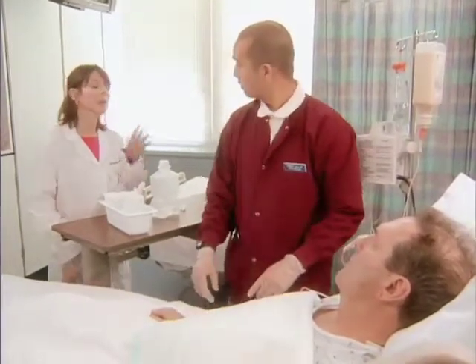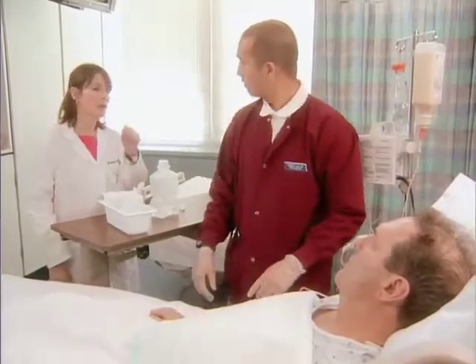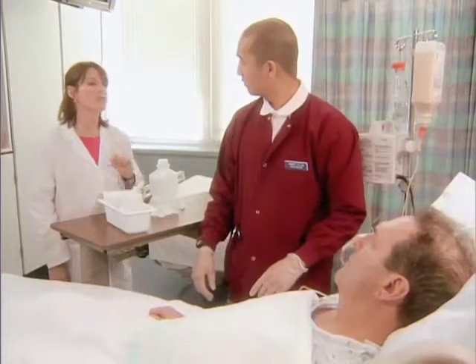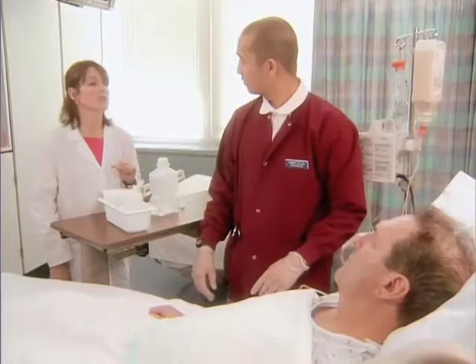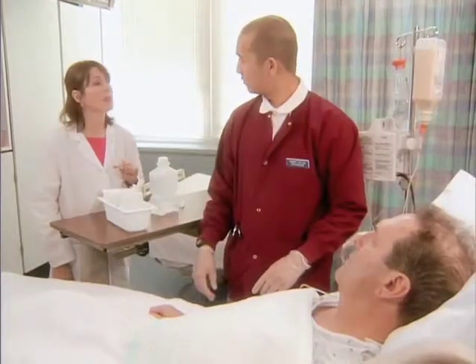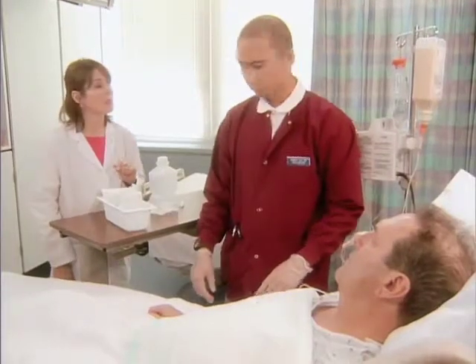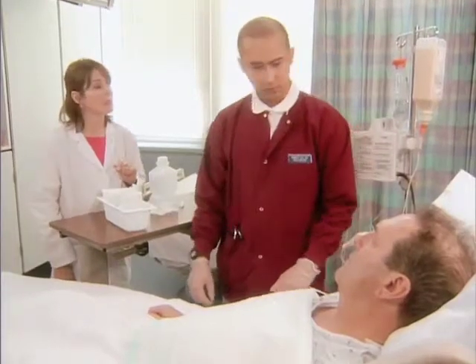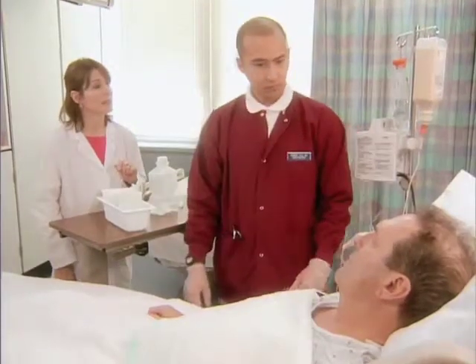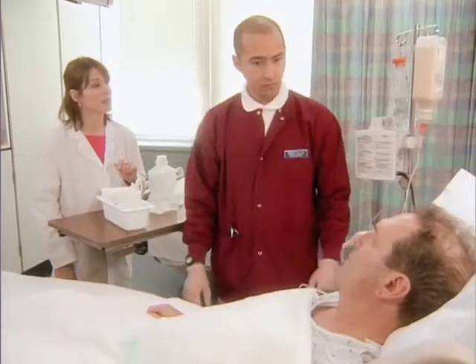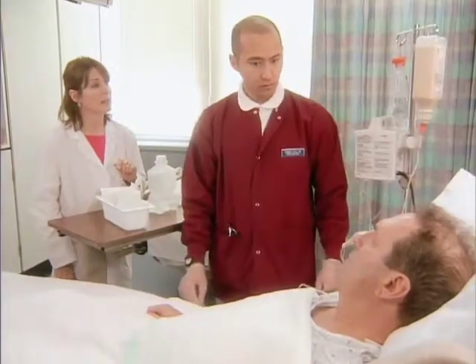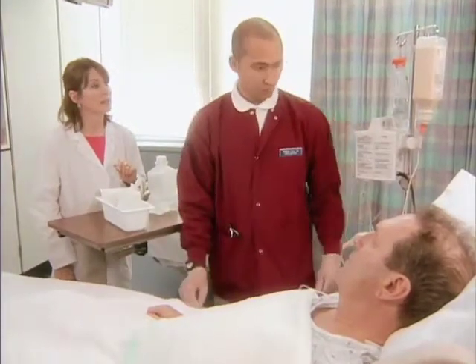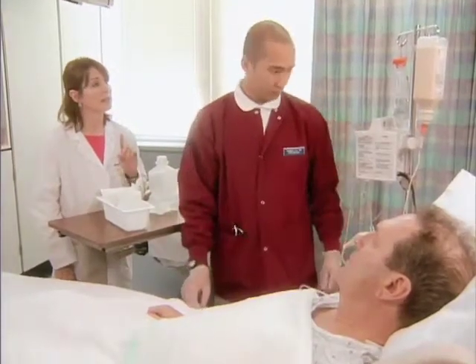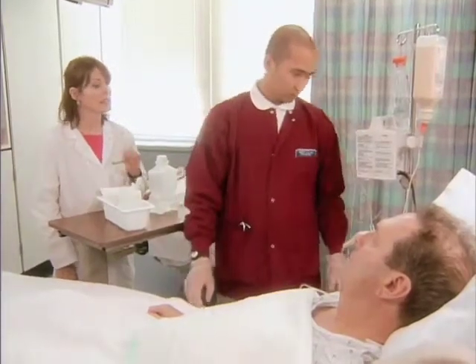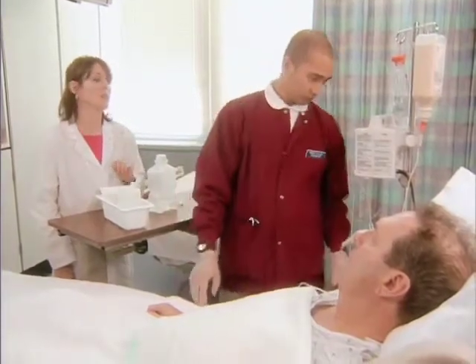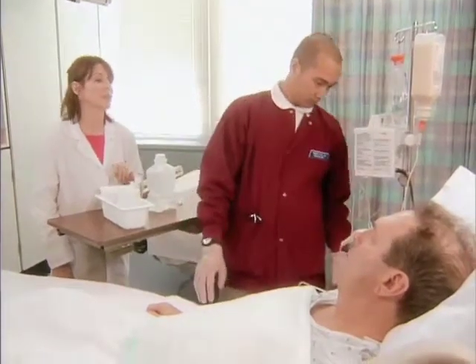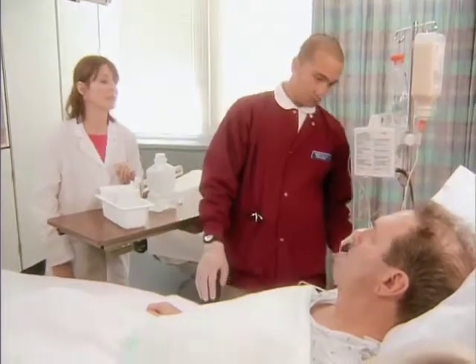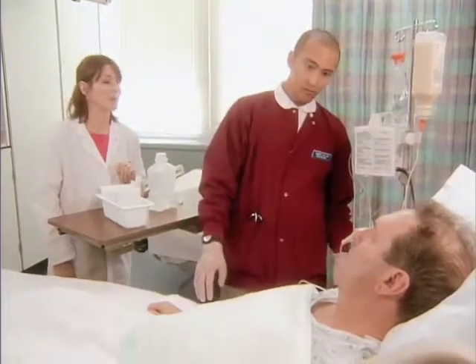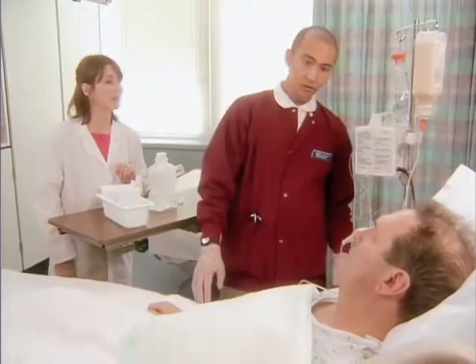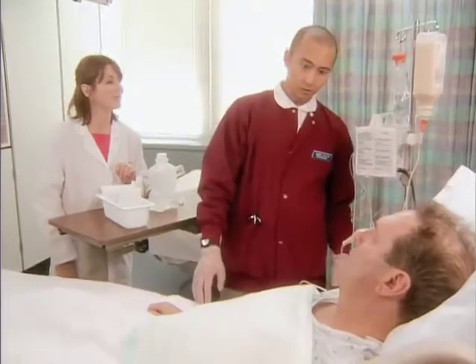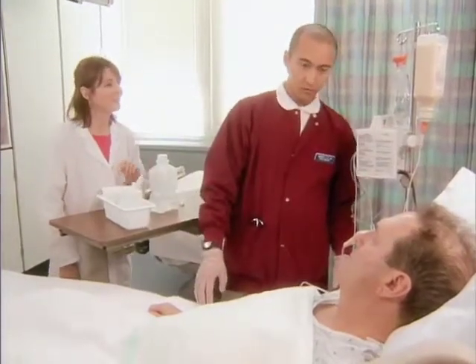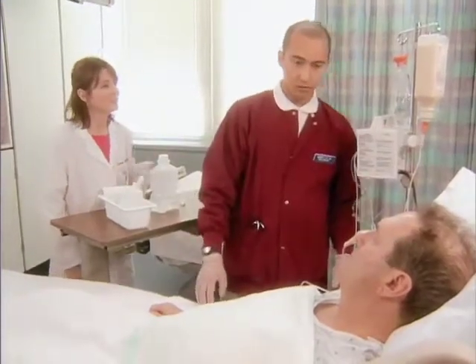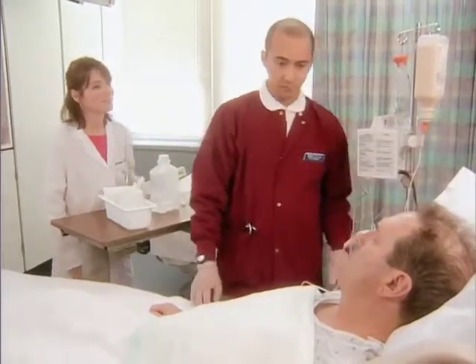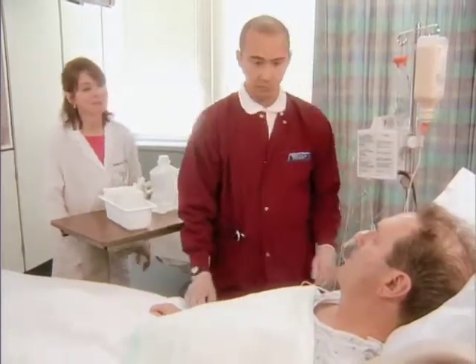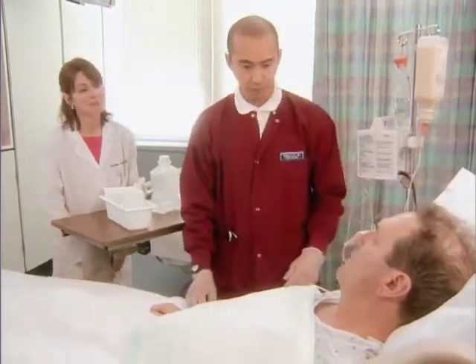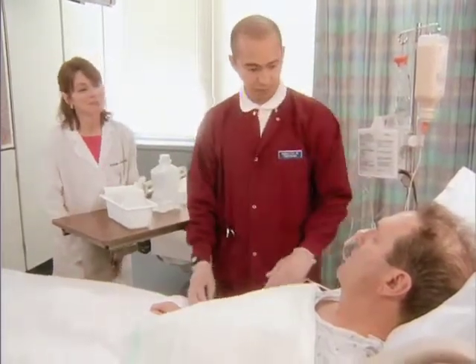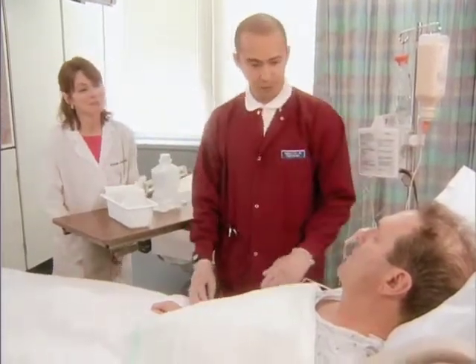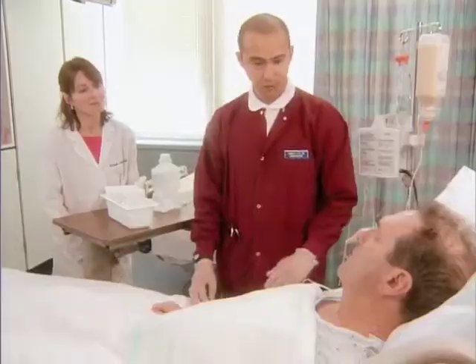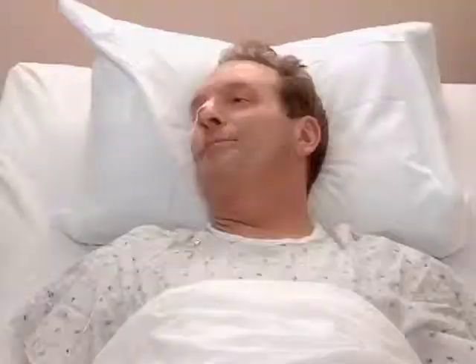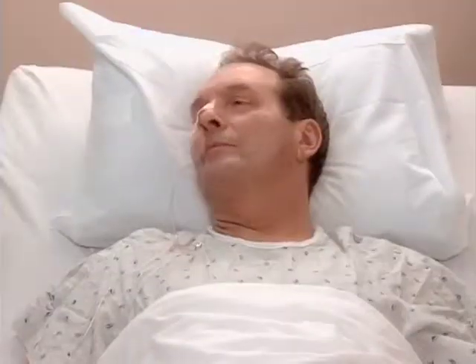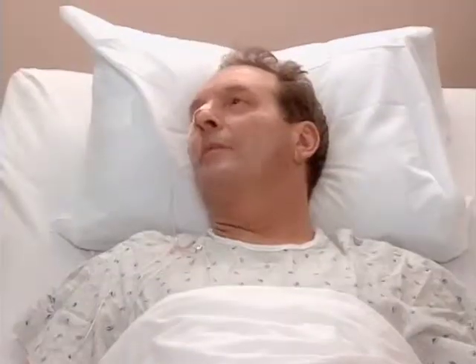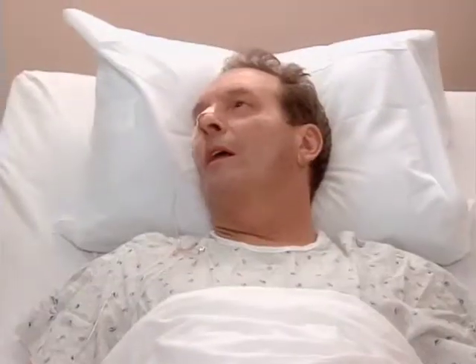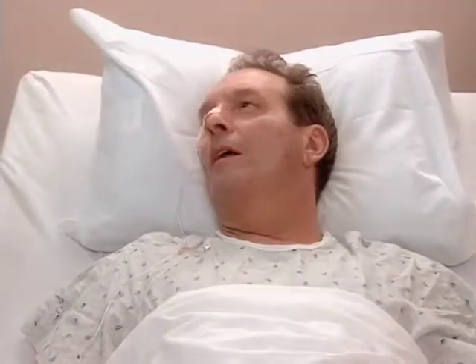Always ensure that the head of the bed is elevated at least 30 degrees. How are you feeling, Mr. Laverick? Fine, thank you. Nice job, Robert.